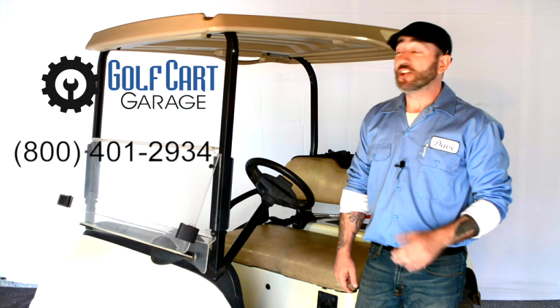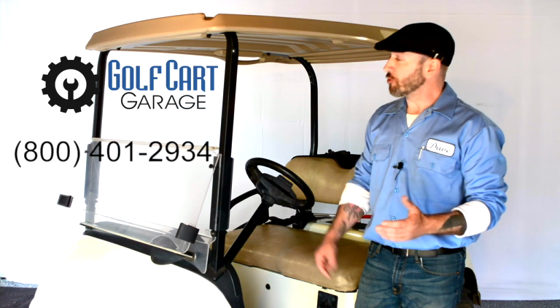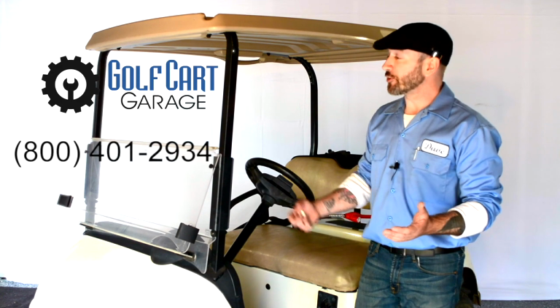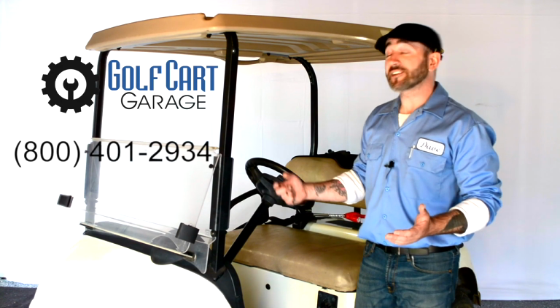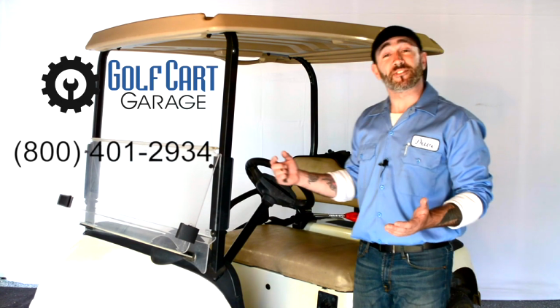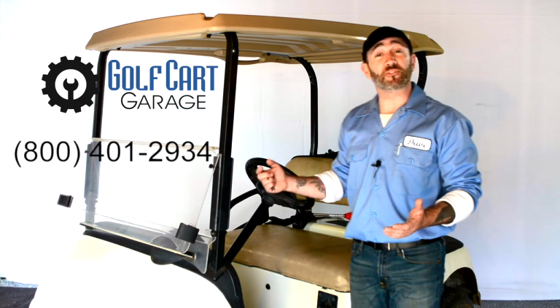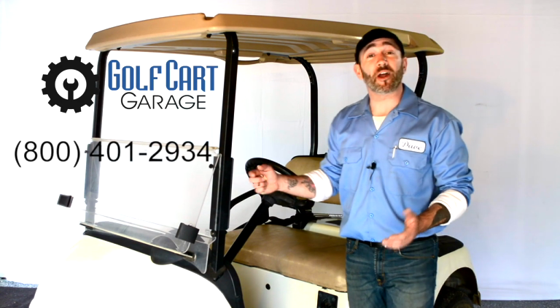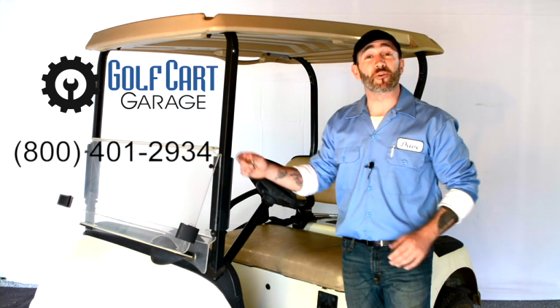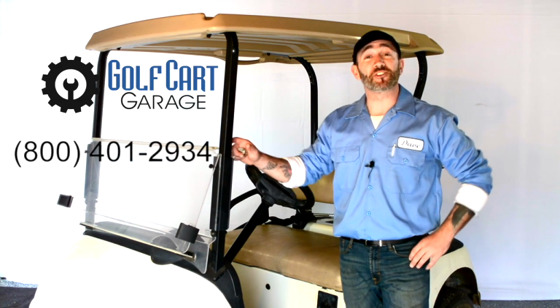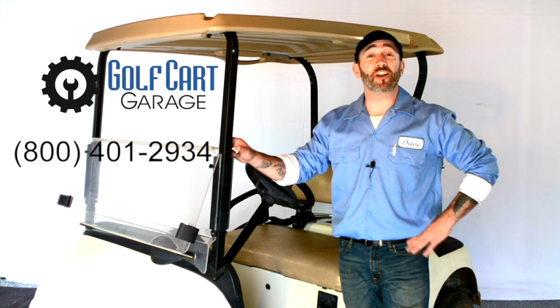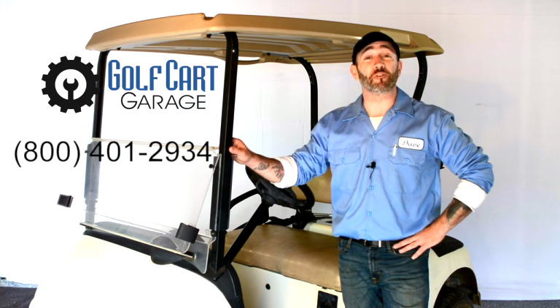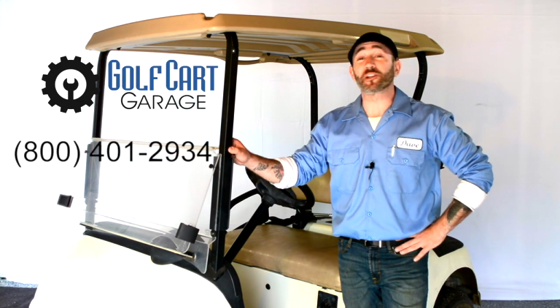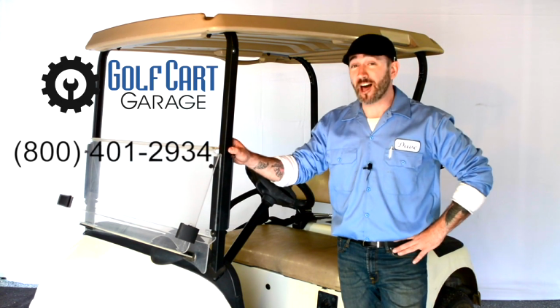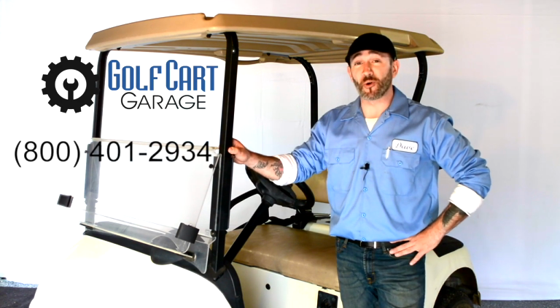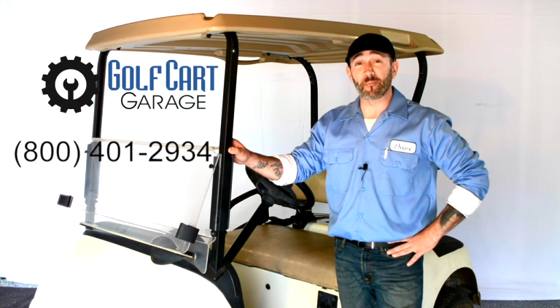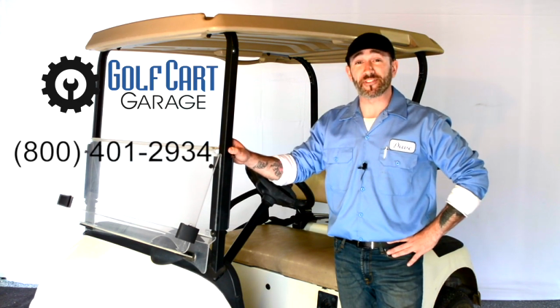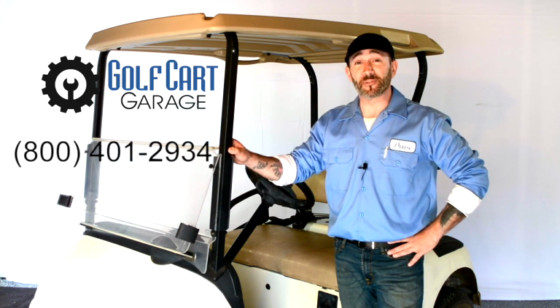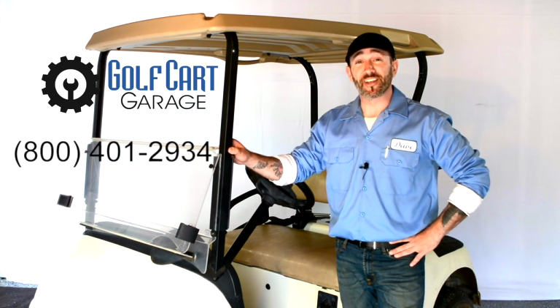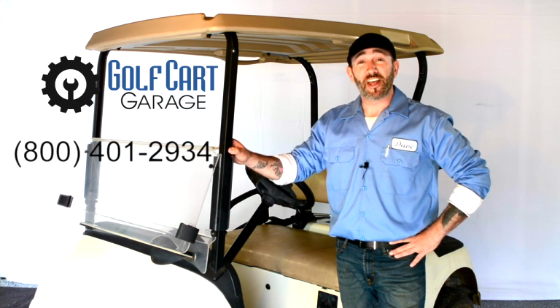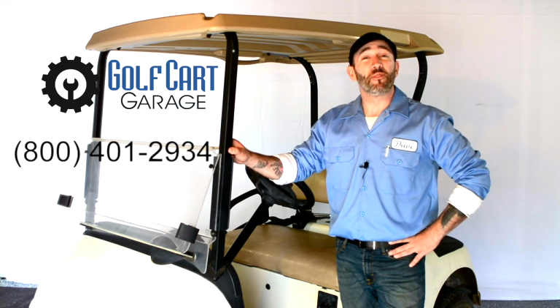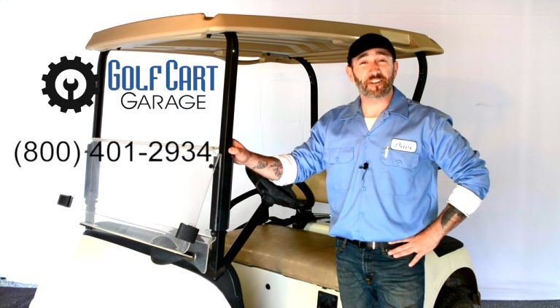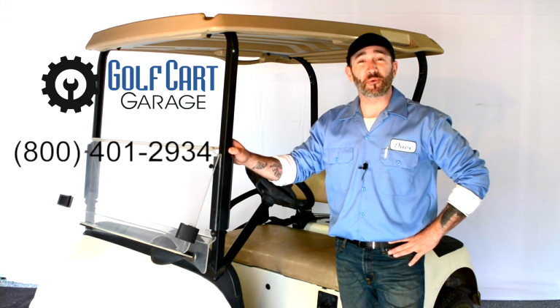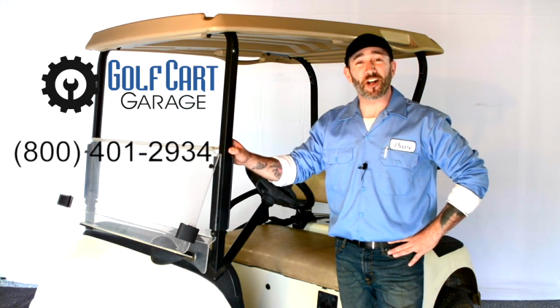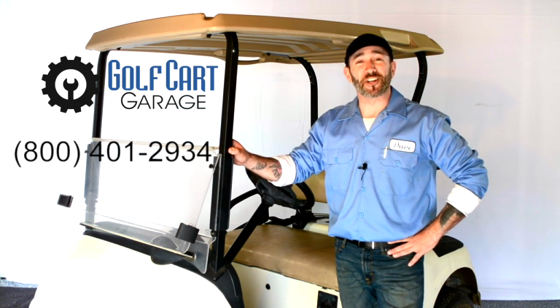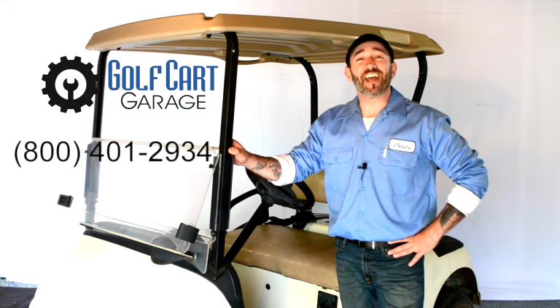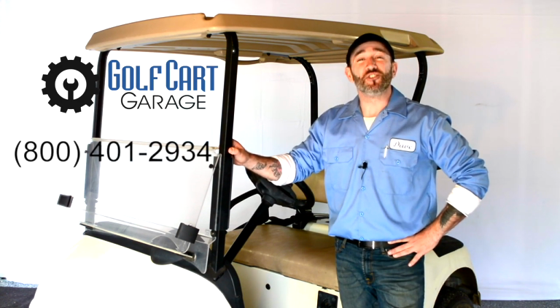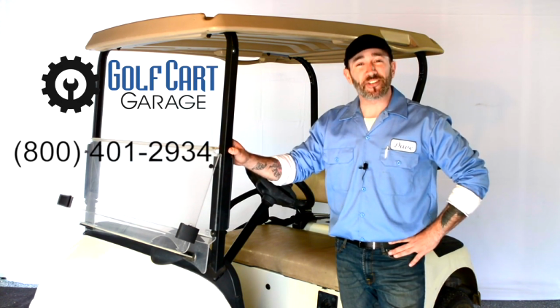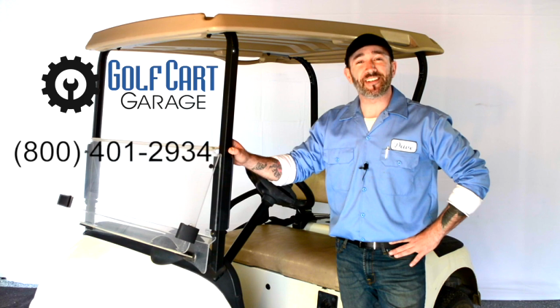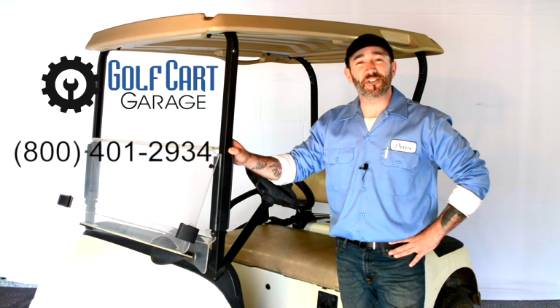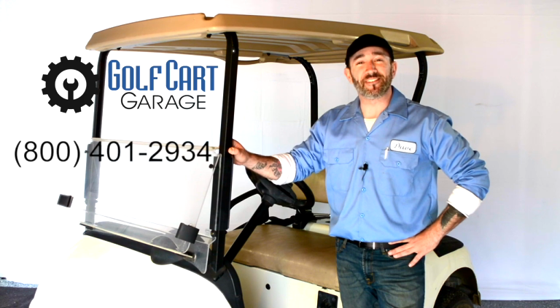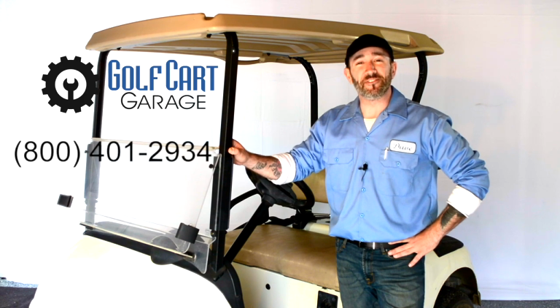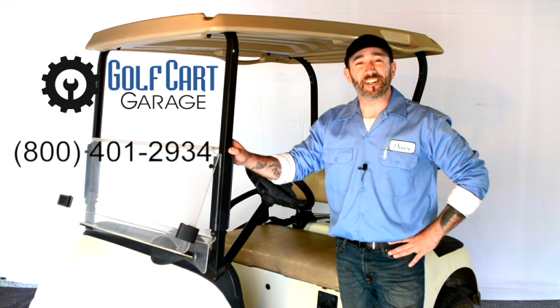Don't forget to subscribe to our channel for a lot more episodes. Thanks for watching GCG TV!